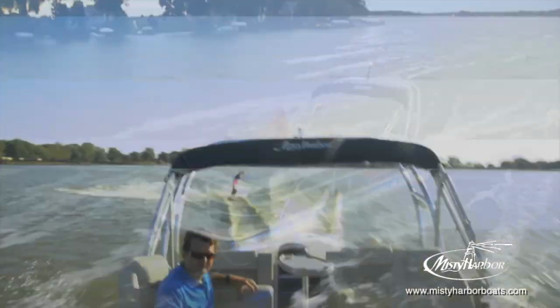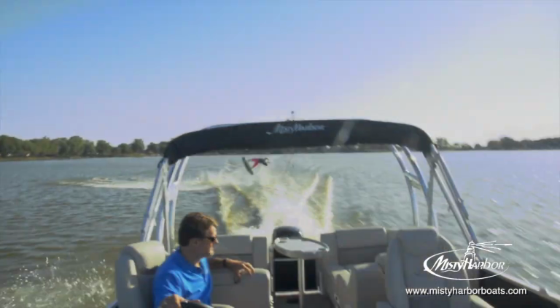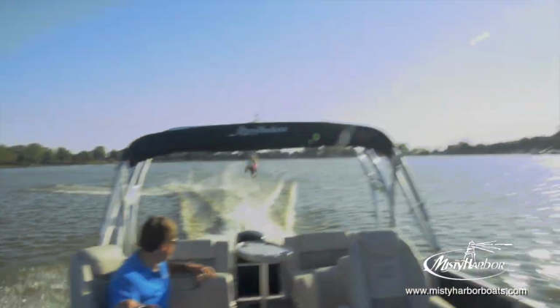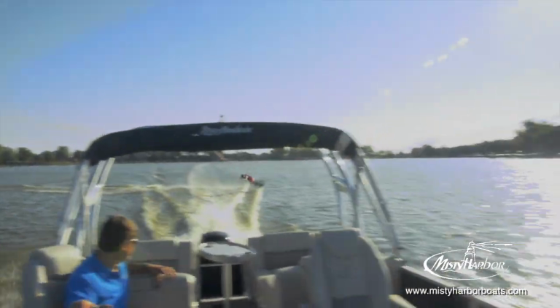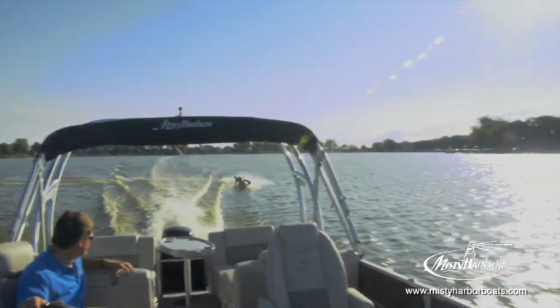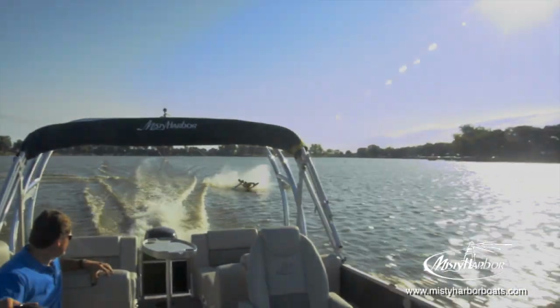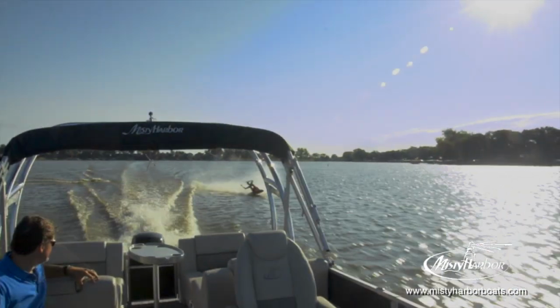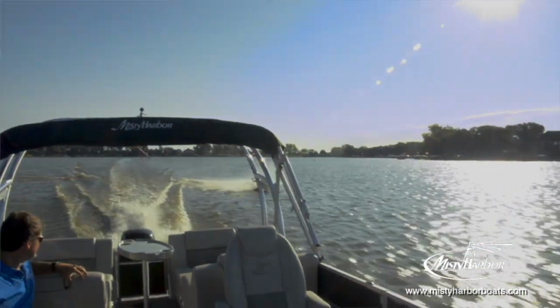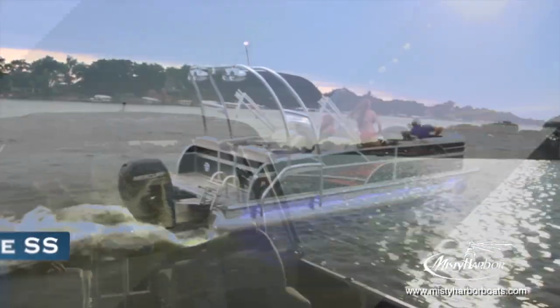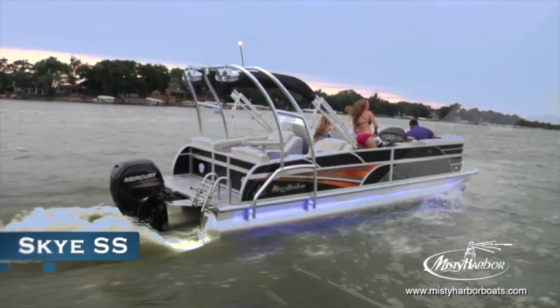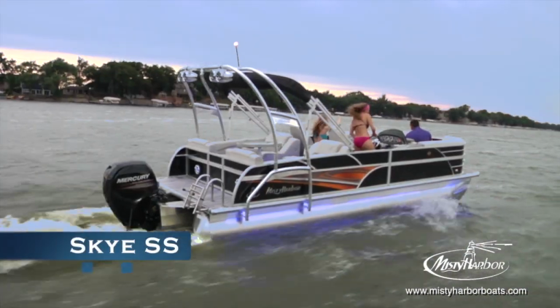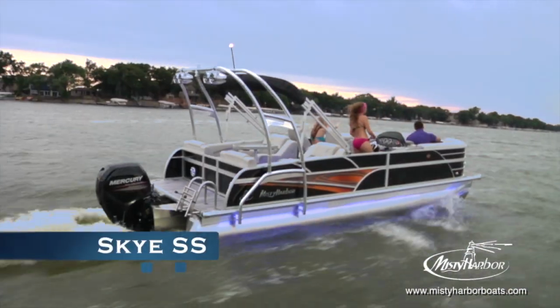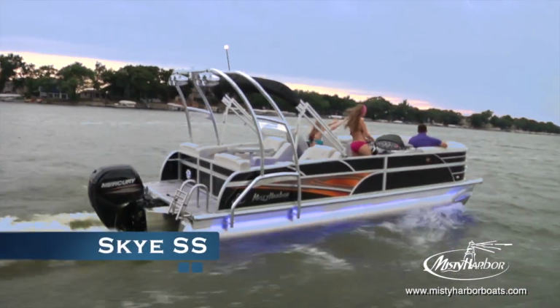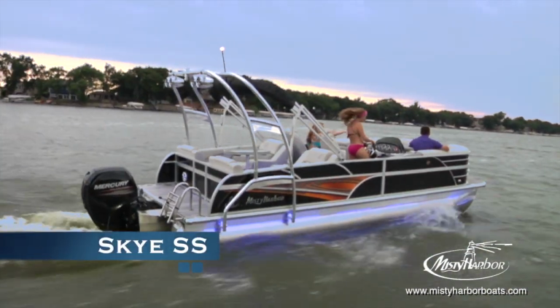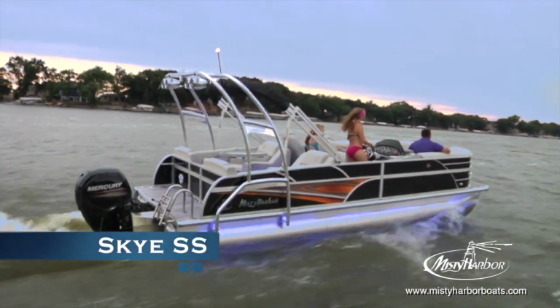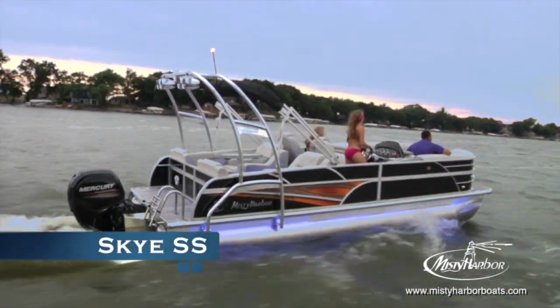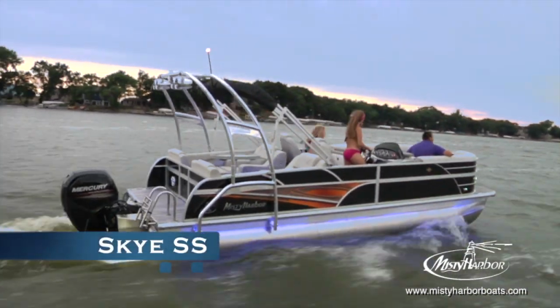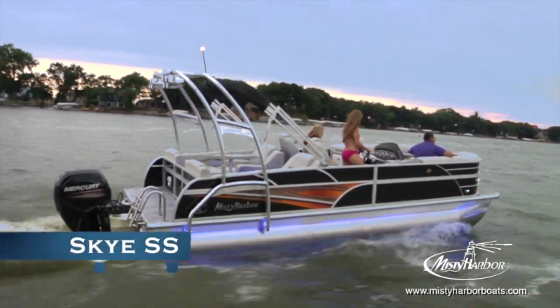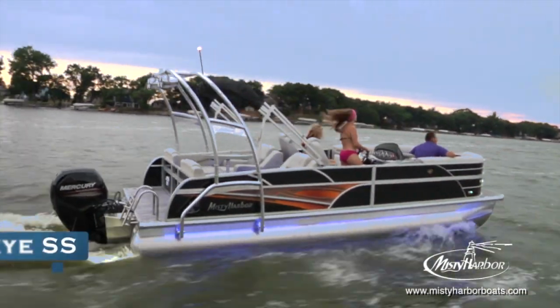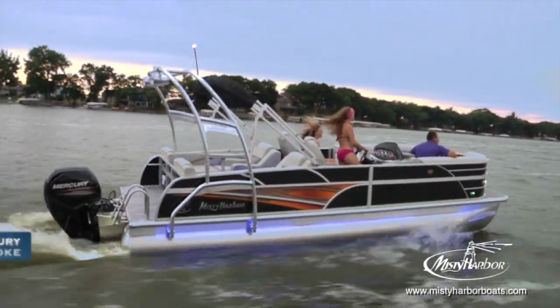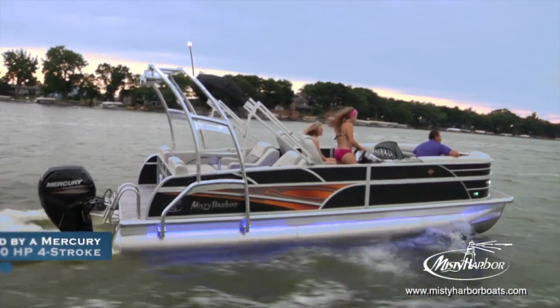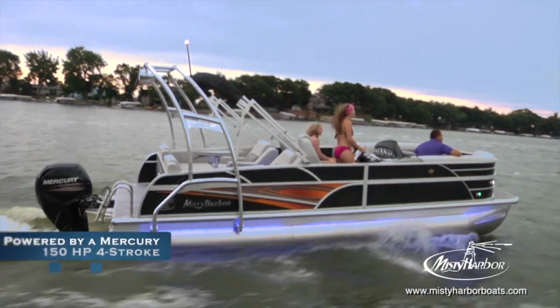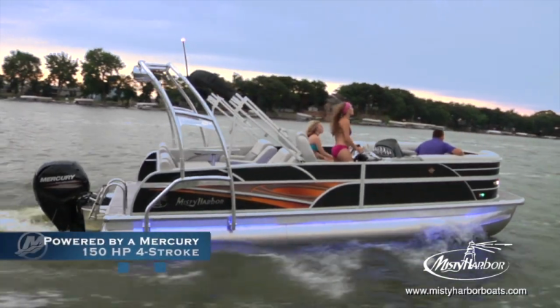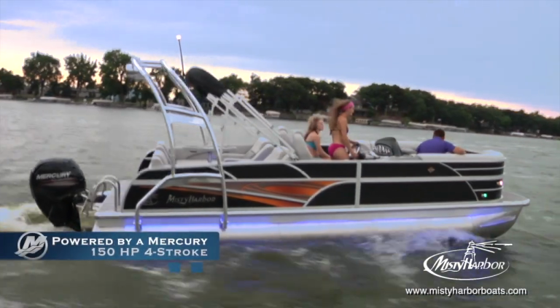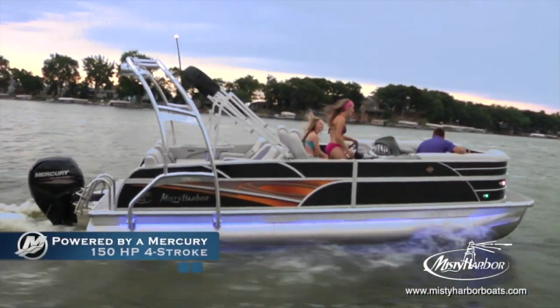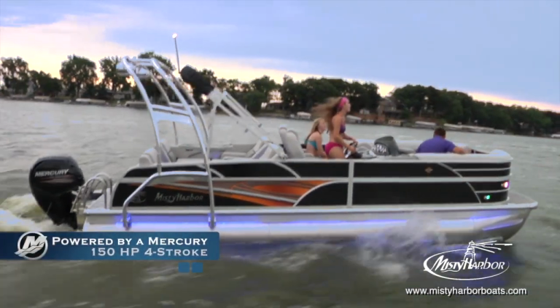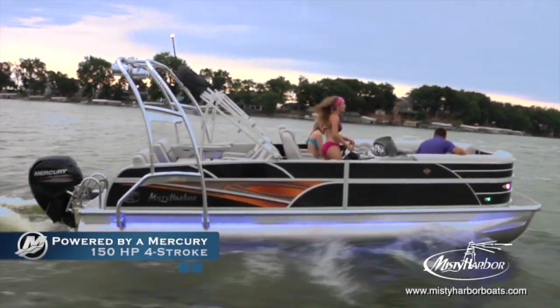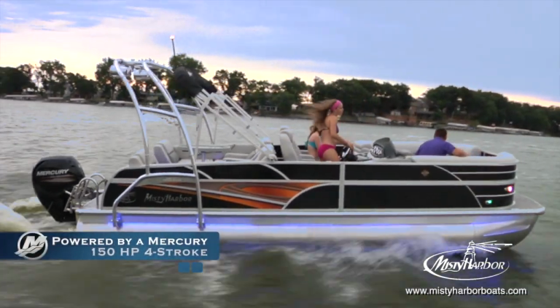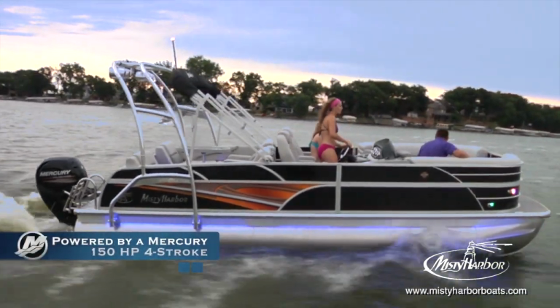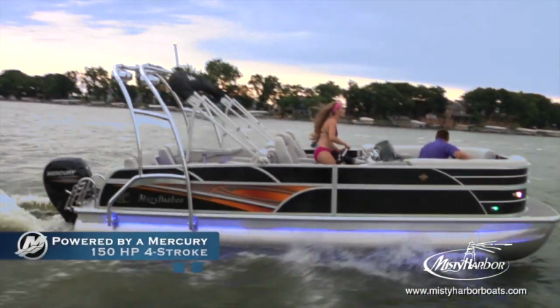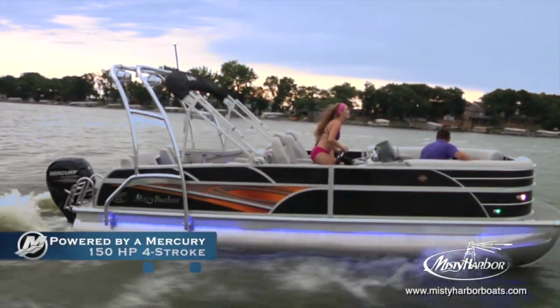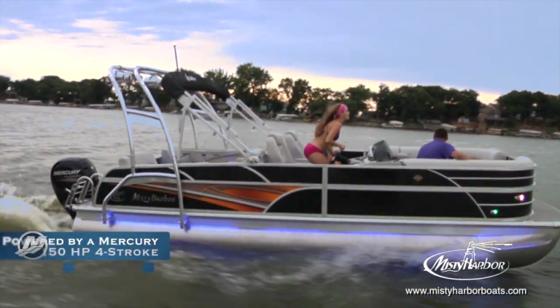It's time to get your wake on. The Sky Sport Series is available in every Sky layout, taking luxury and sport to a whole new level.